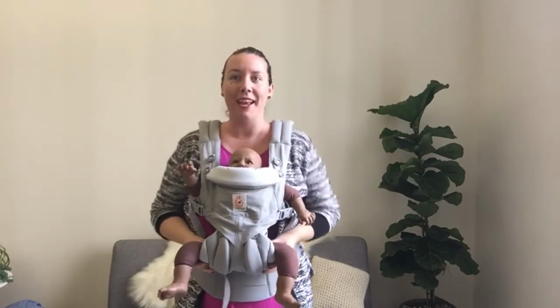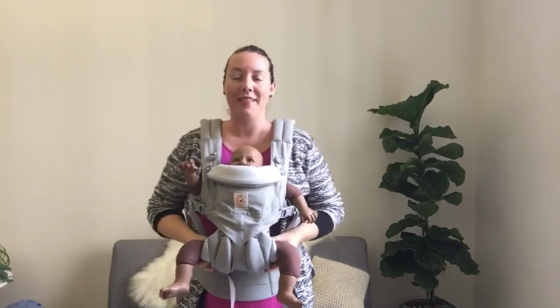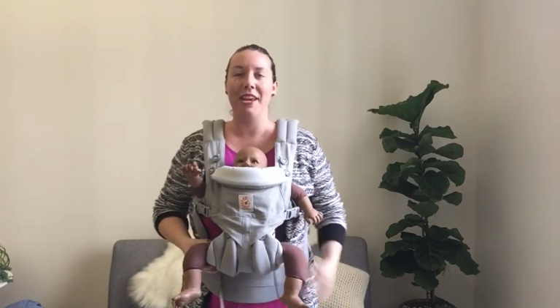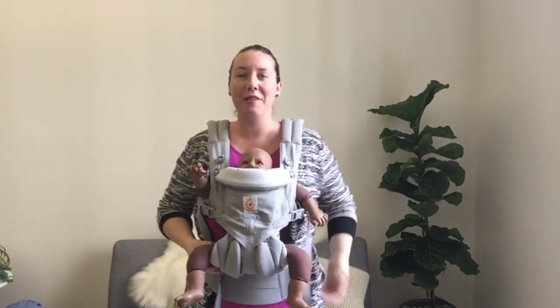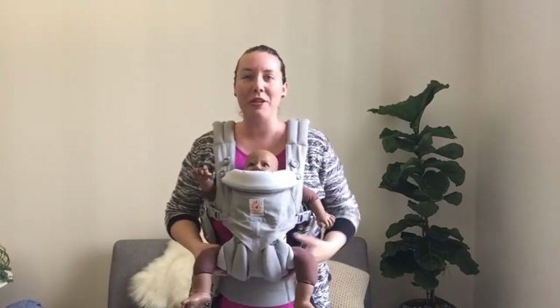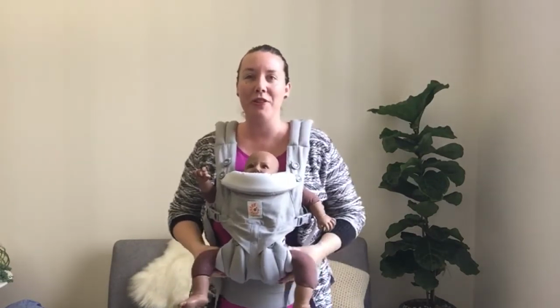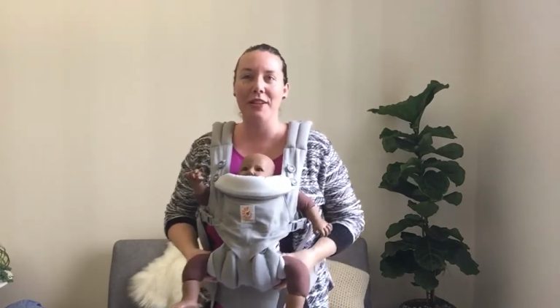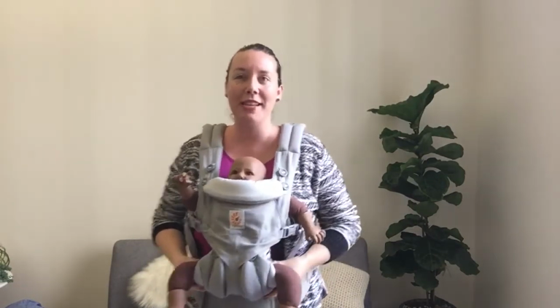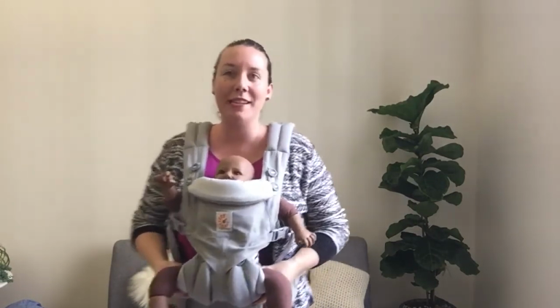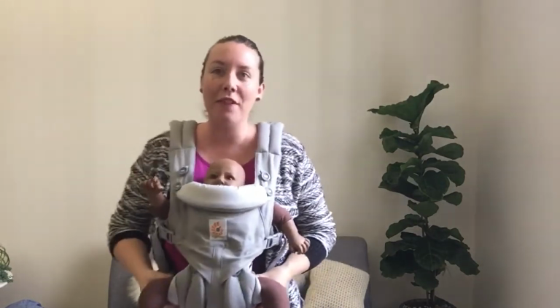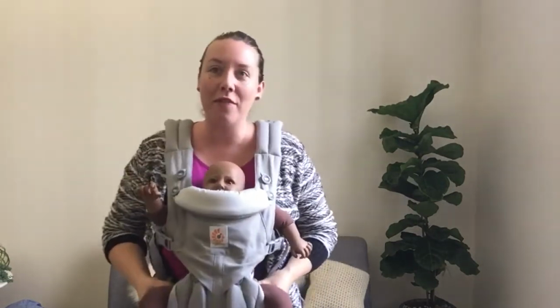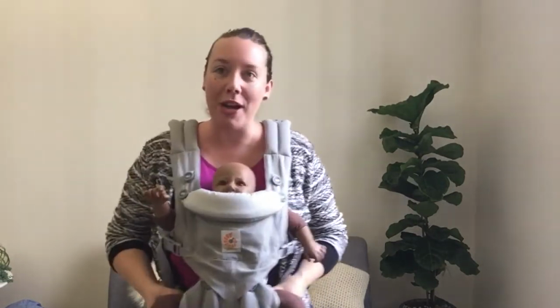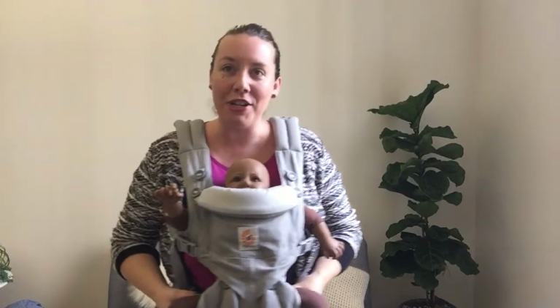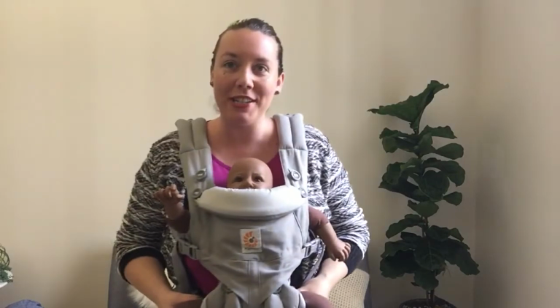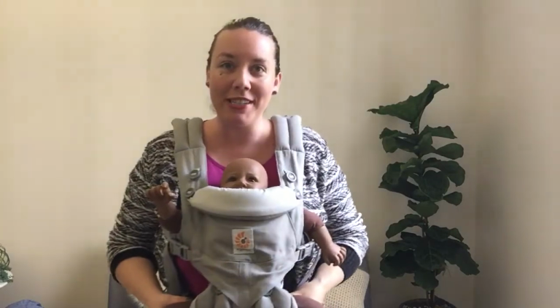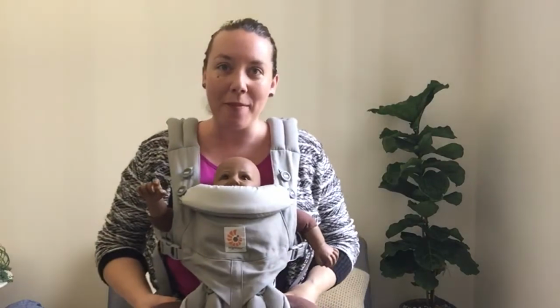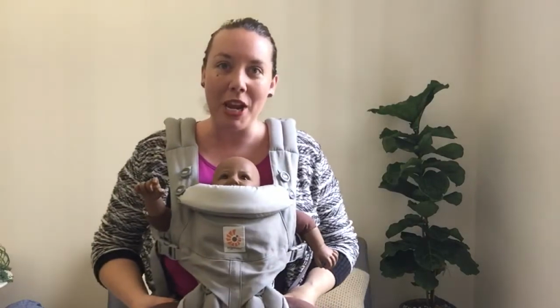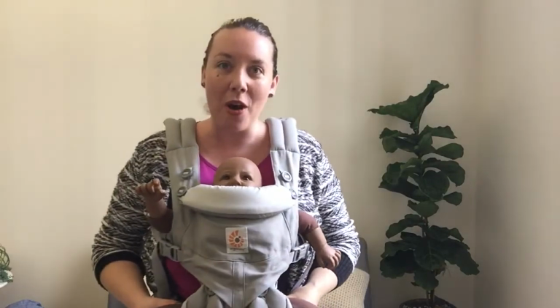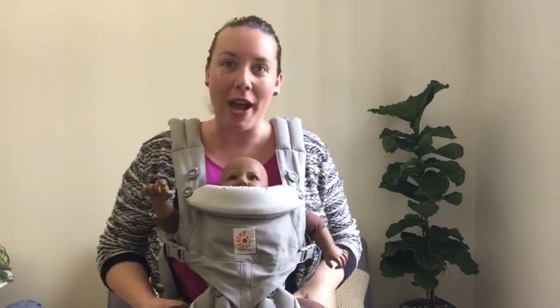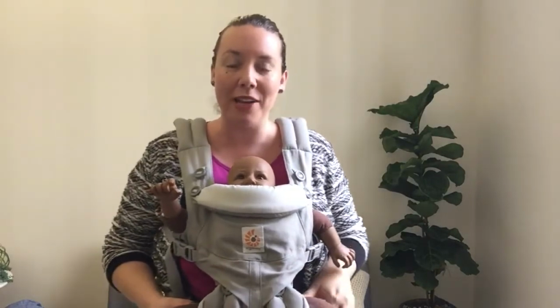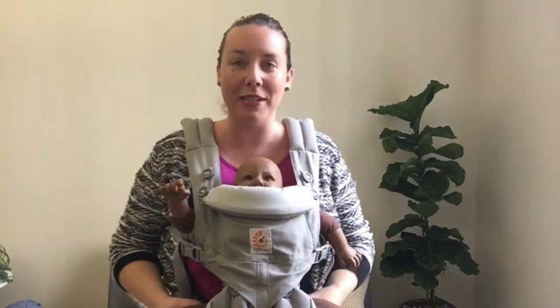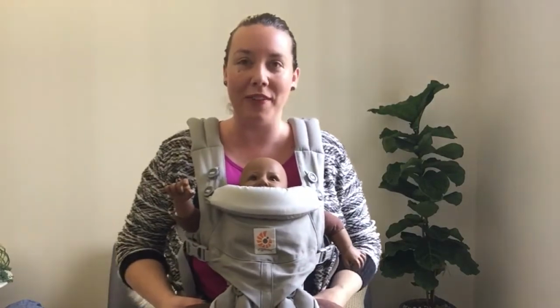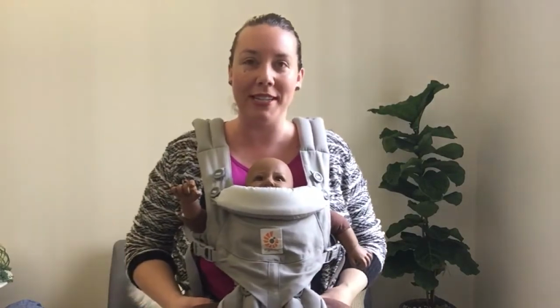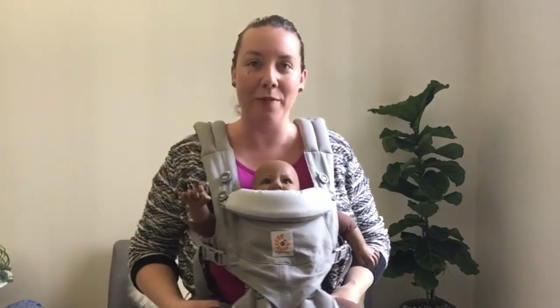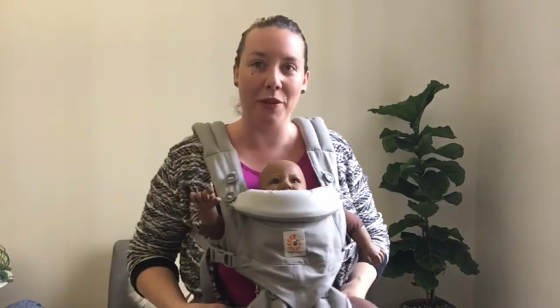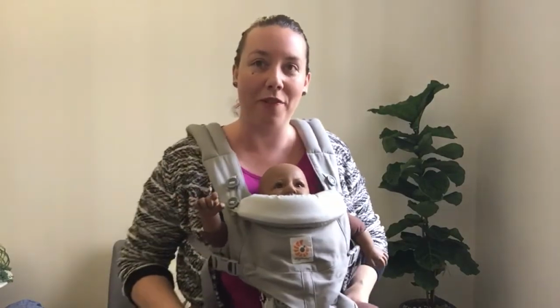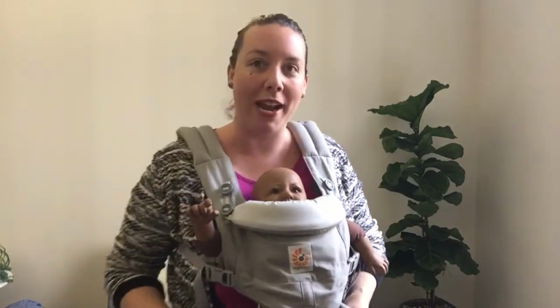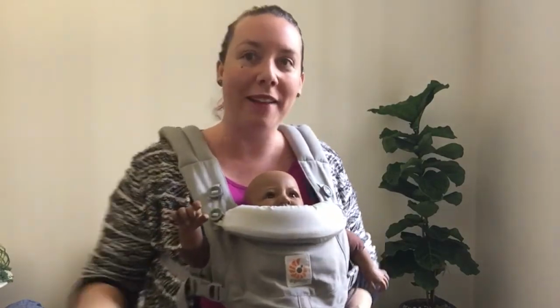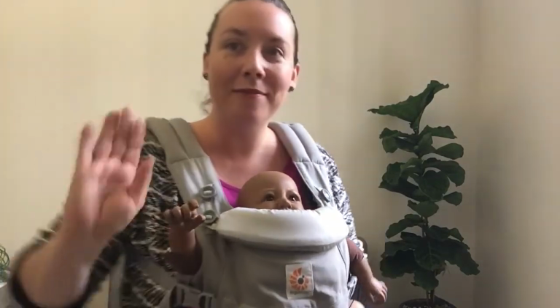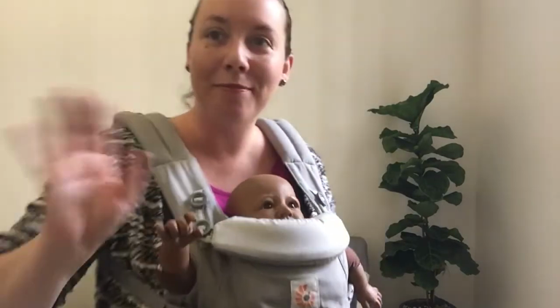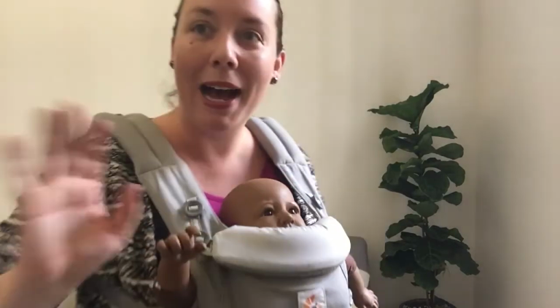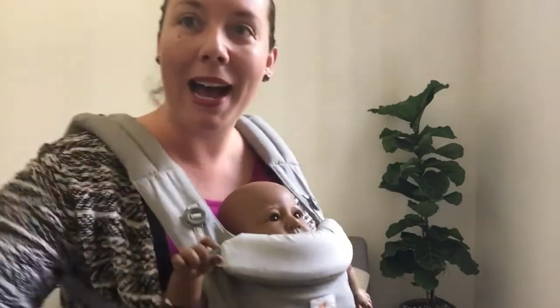Thank you so much for doing this and if you have questions just let me know. I can always FaceTime with you on Friday. Bye!